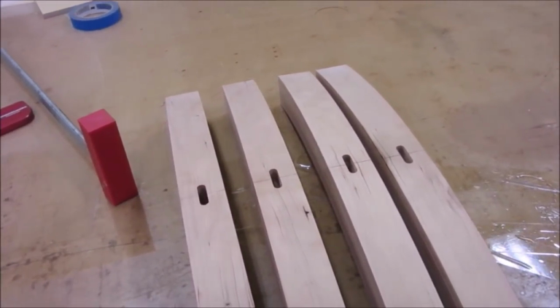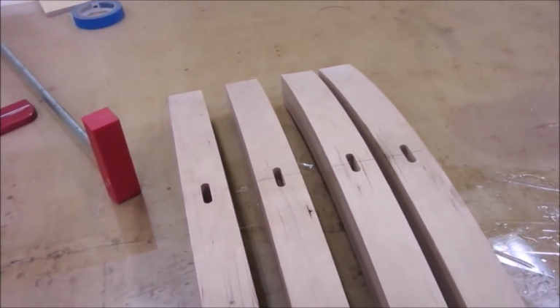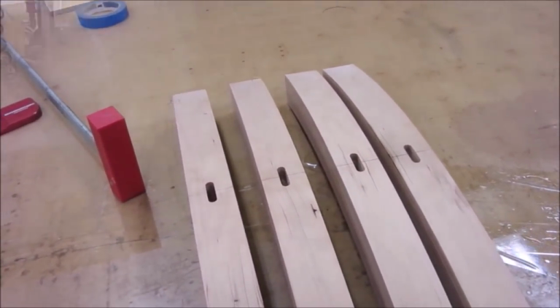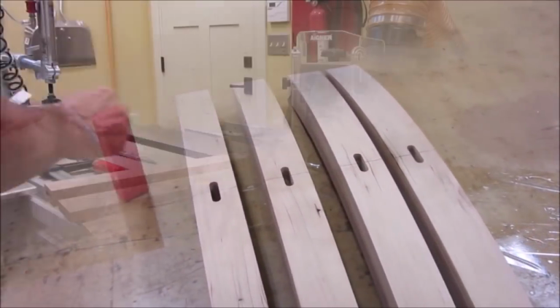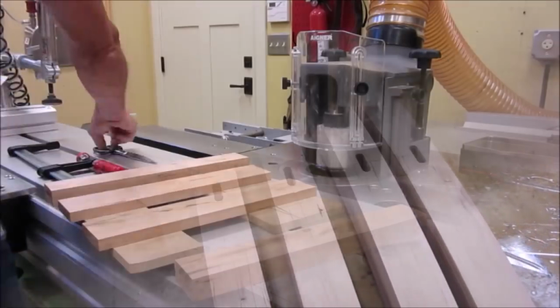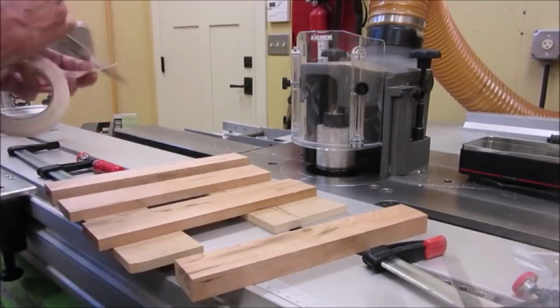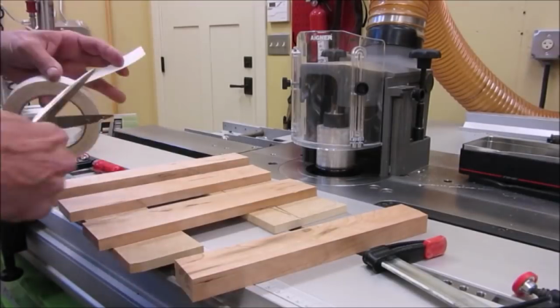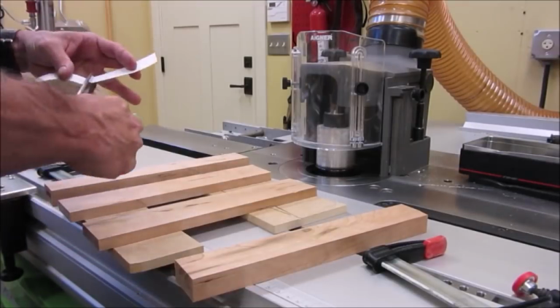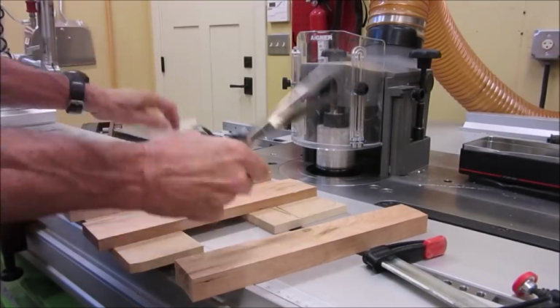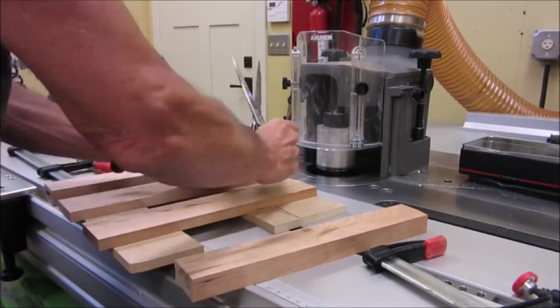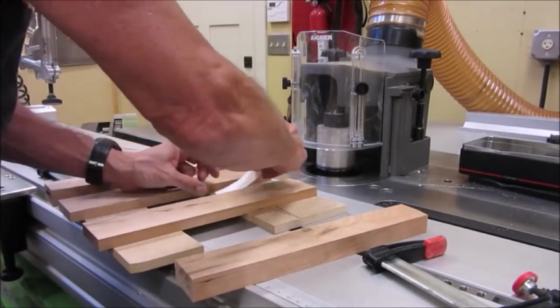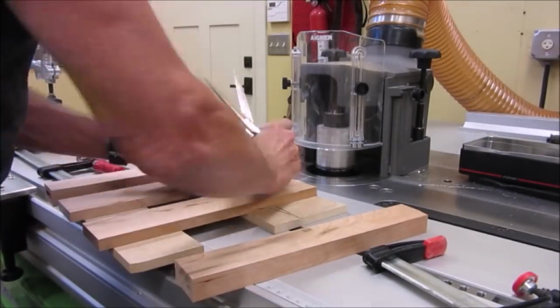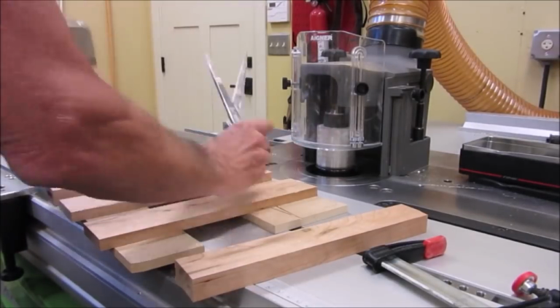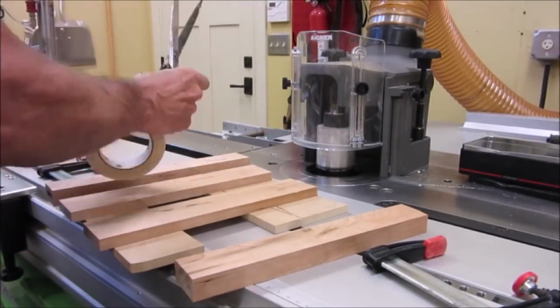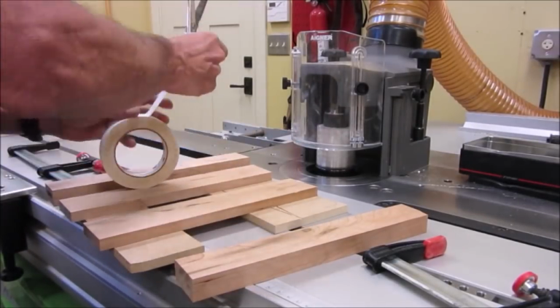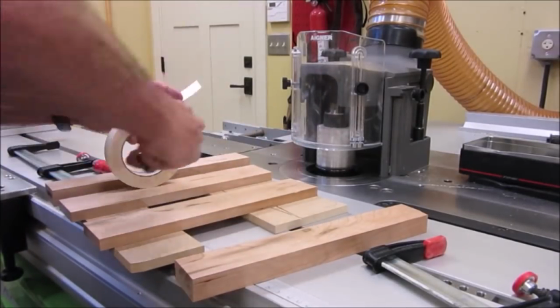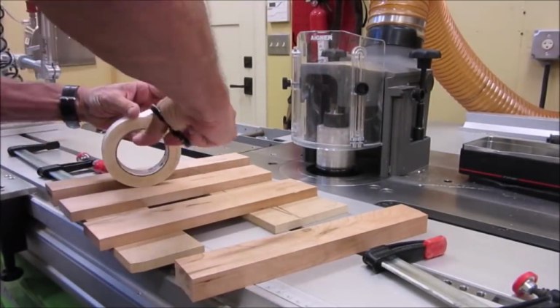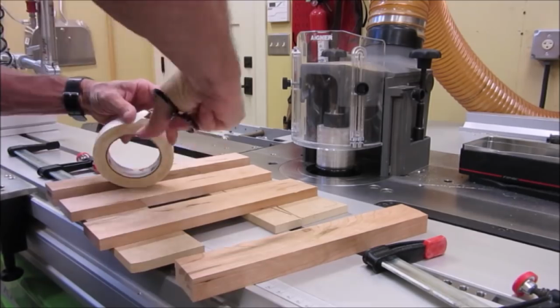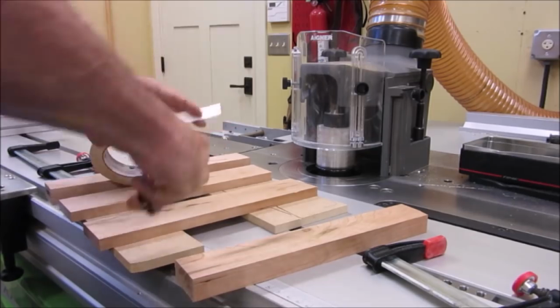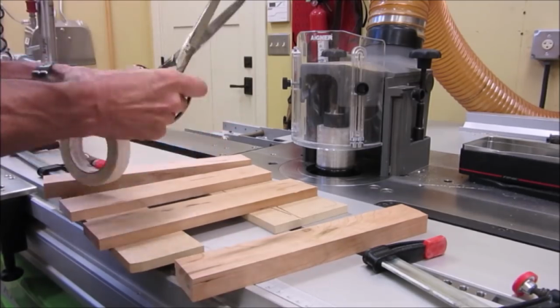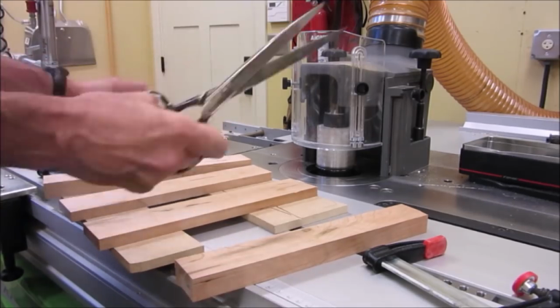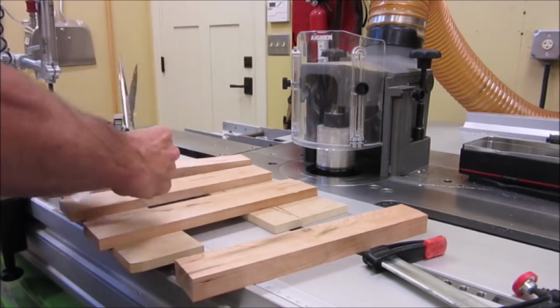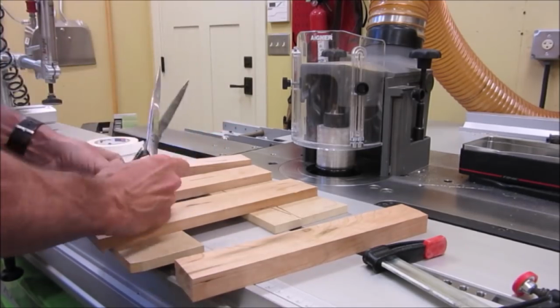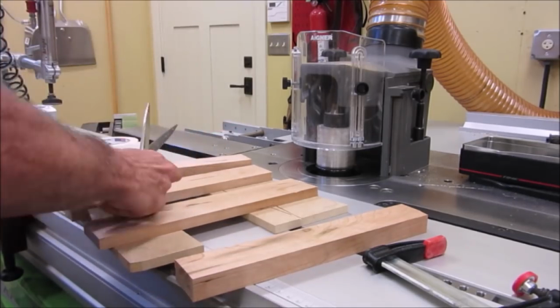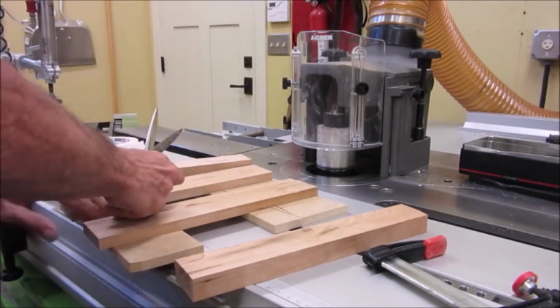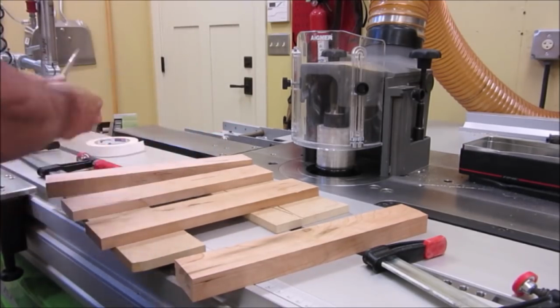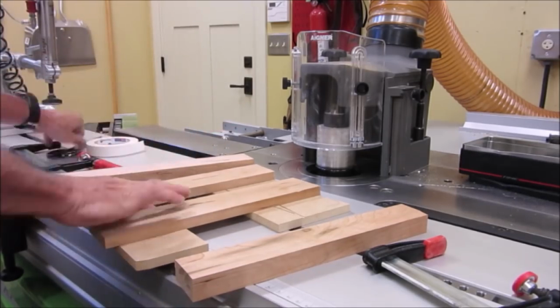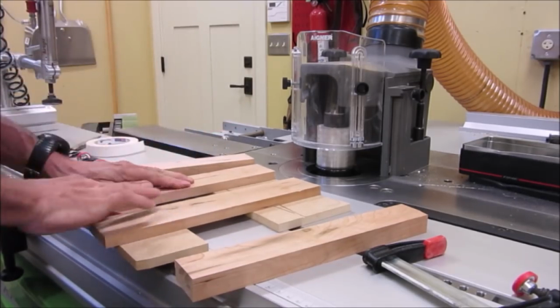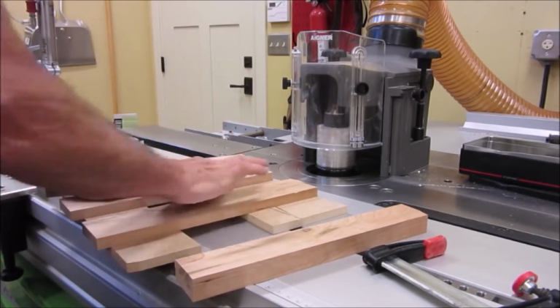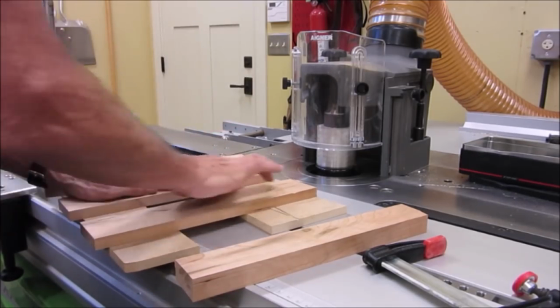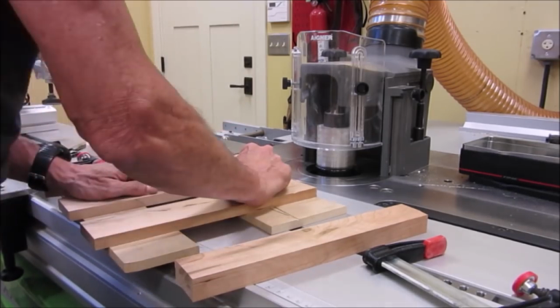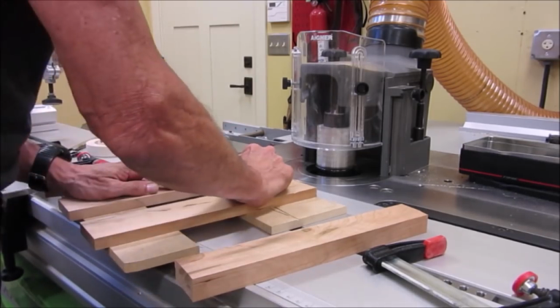We shape the curve in the stretcher ends with a backing block clamped to the neck to prevent tear out.